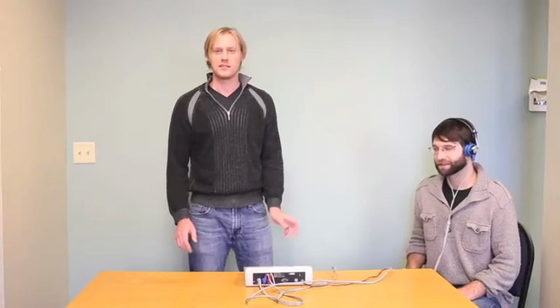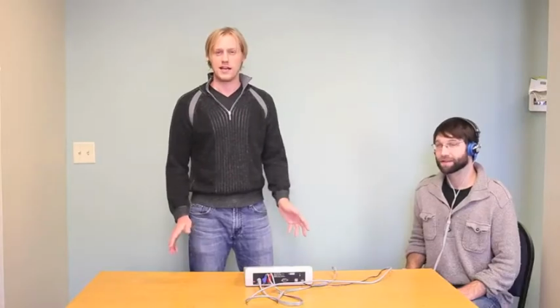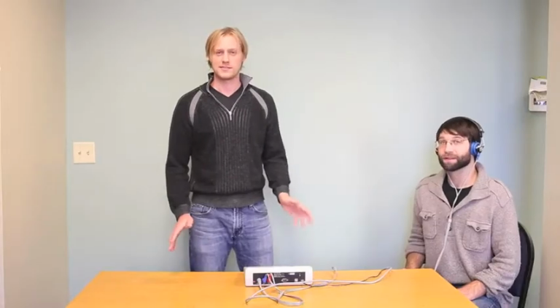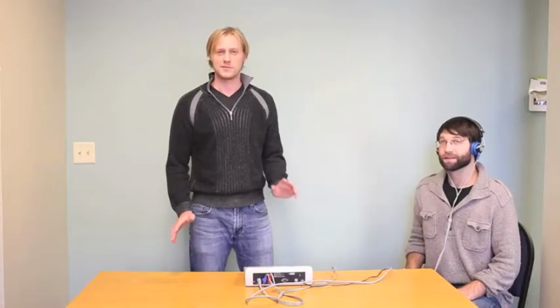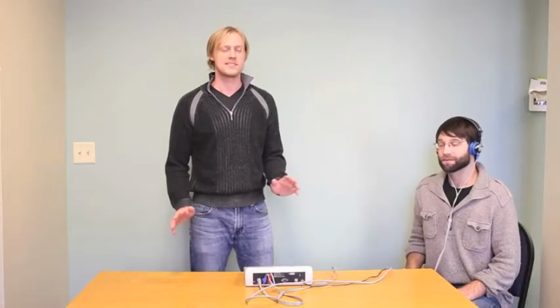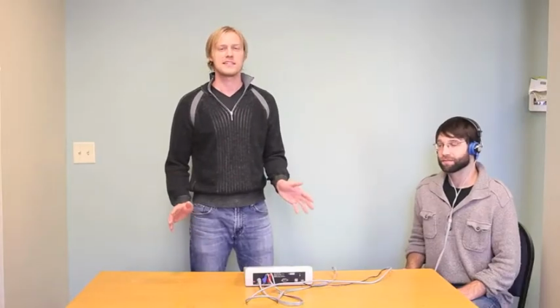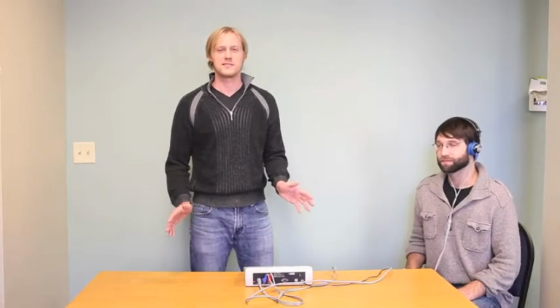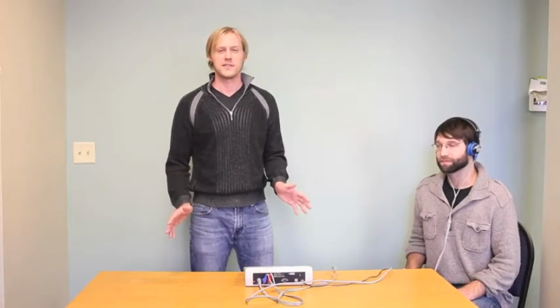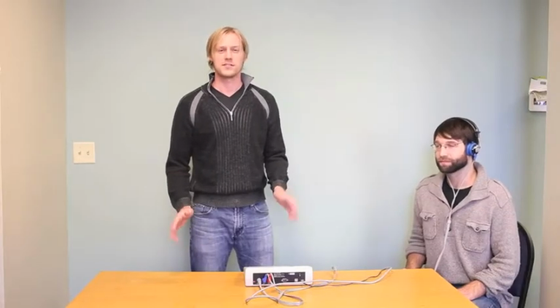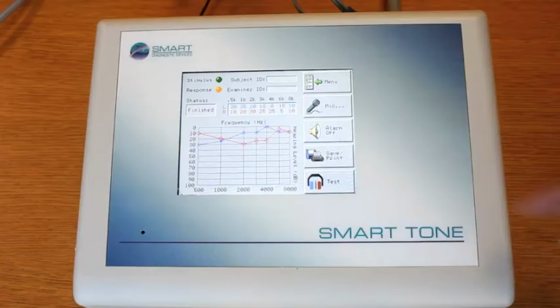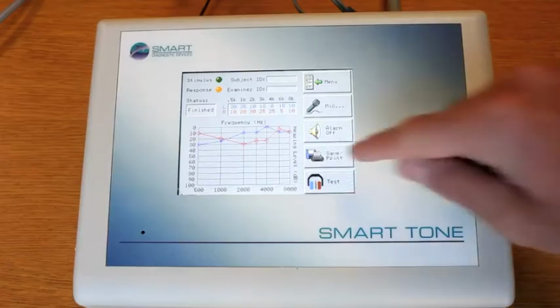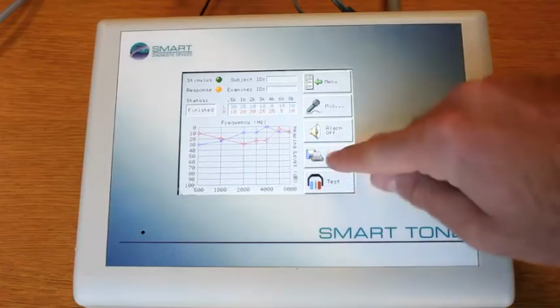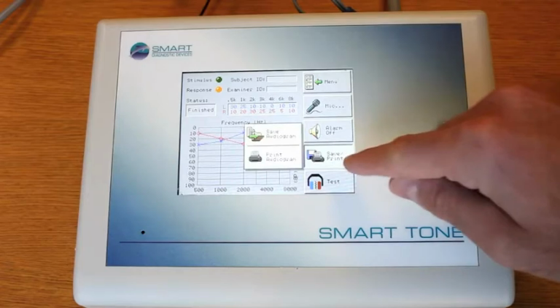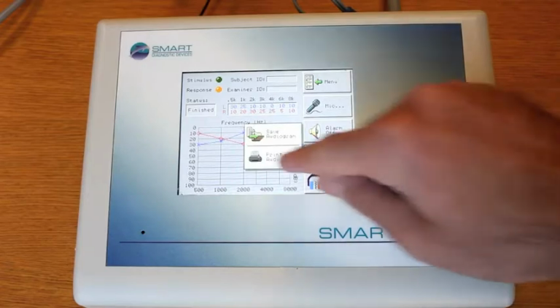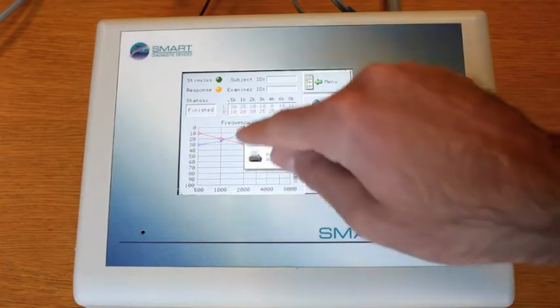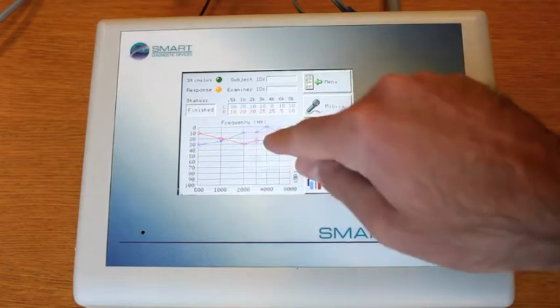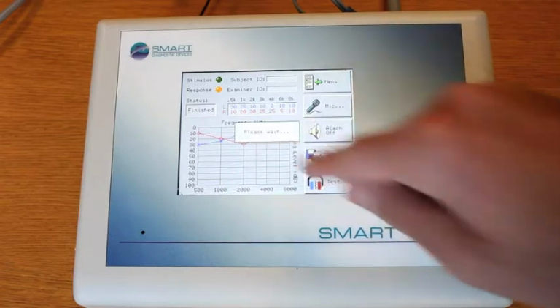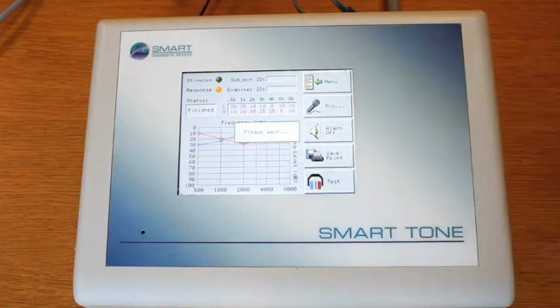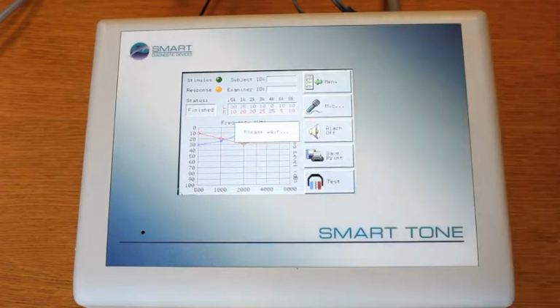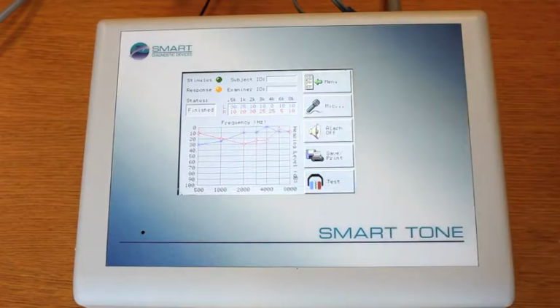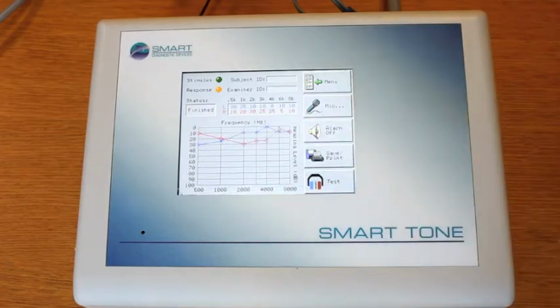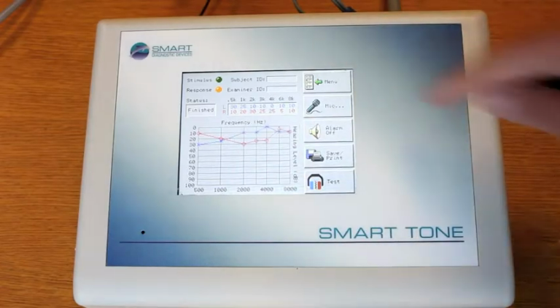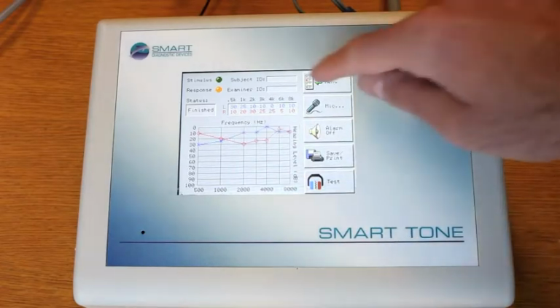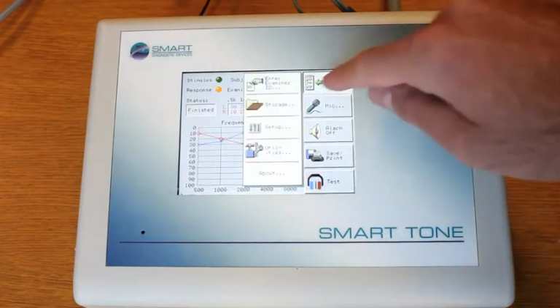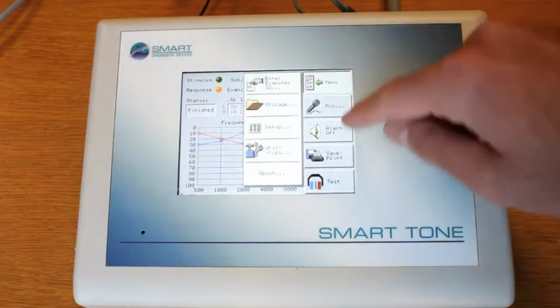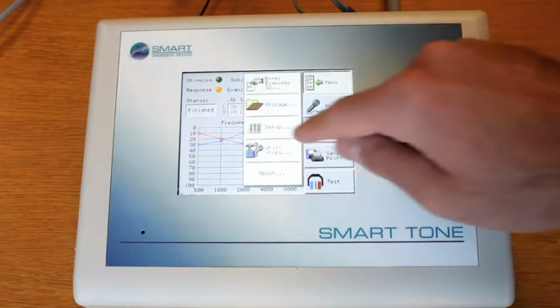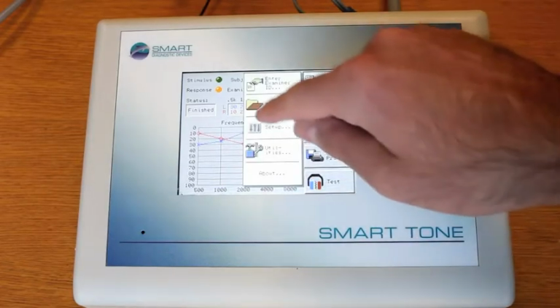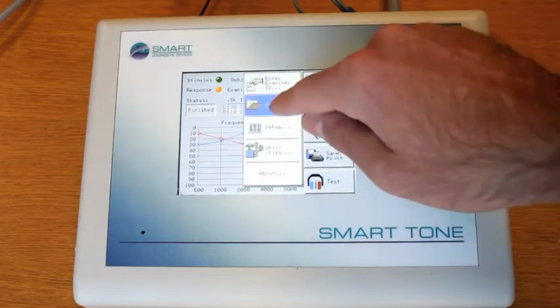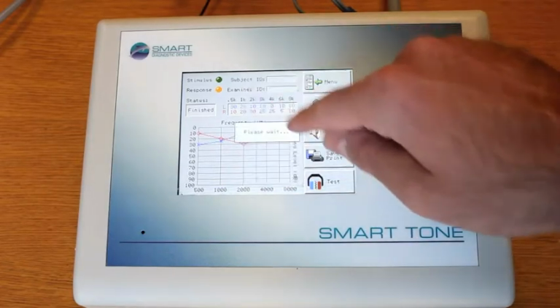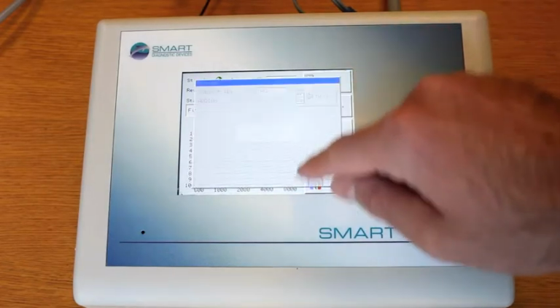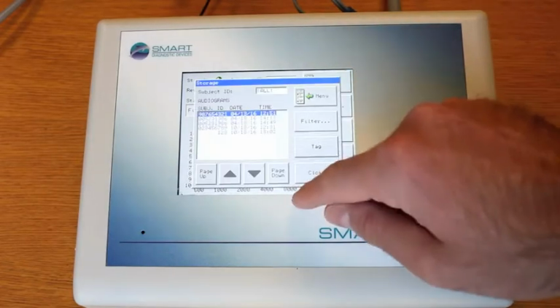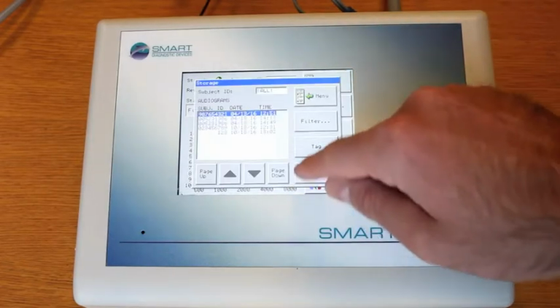Last, once the test is finished, you can save the audiogram to an easy-to-access database by pressing the Save Audiogram button.